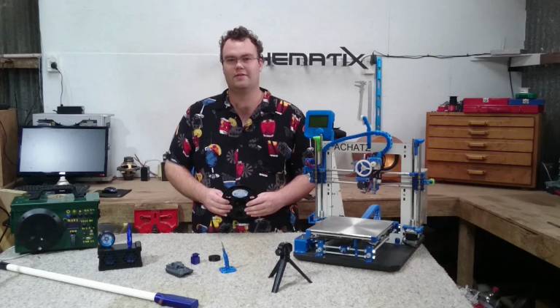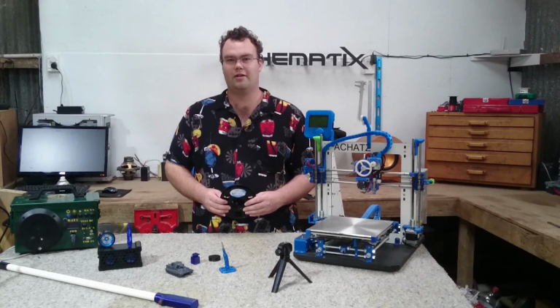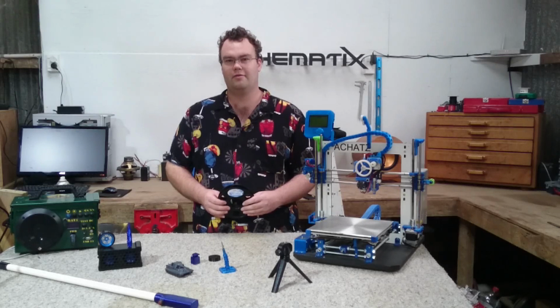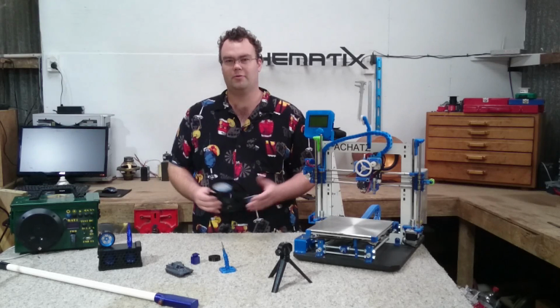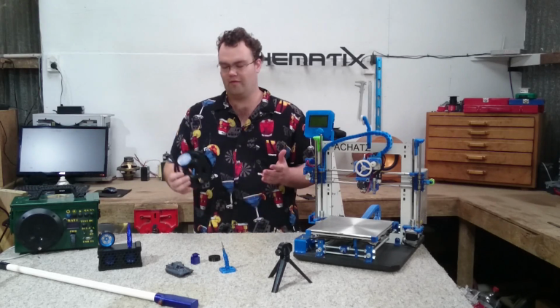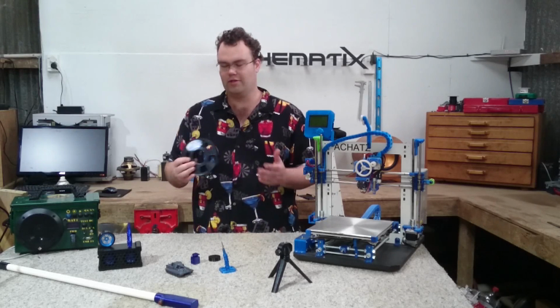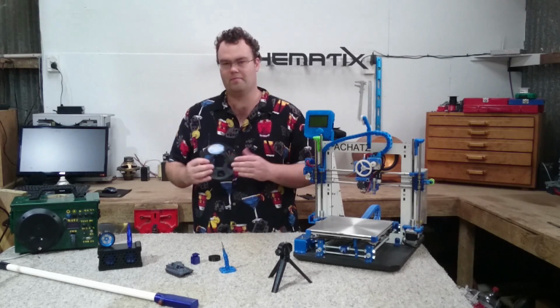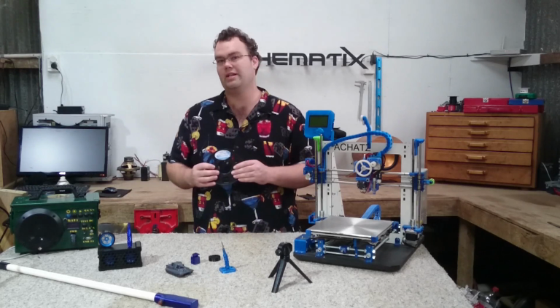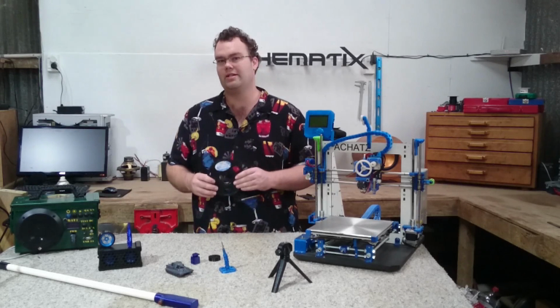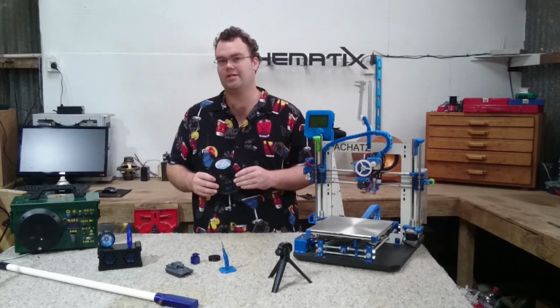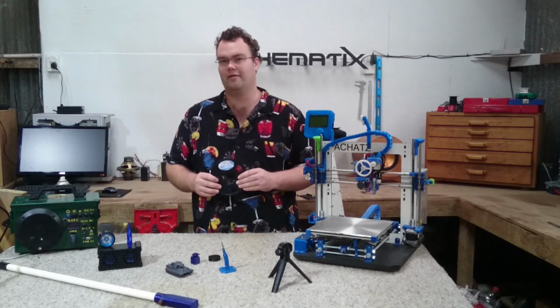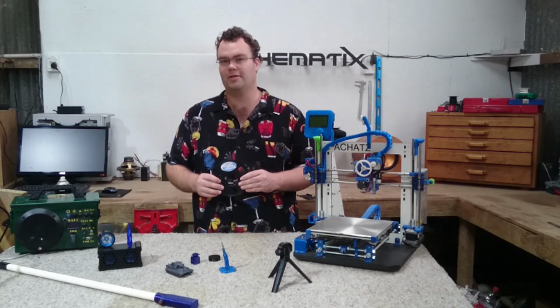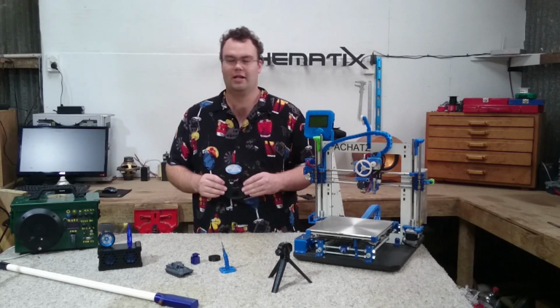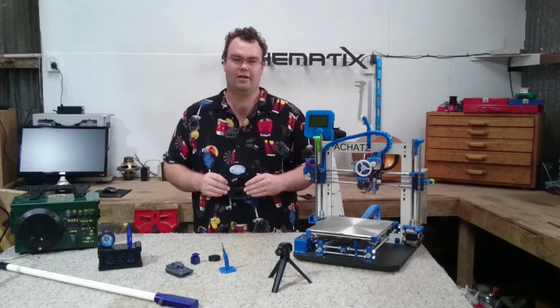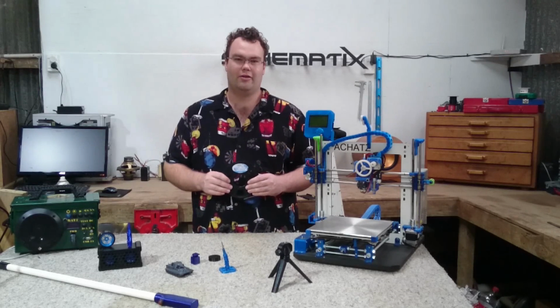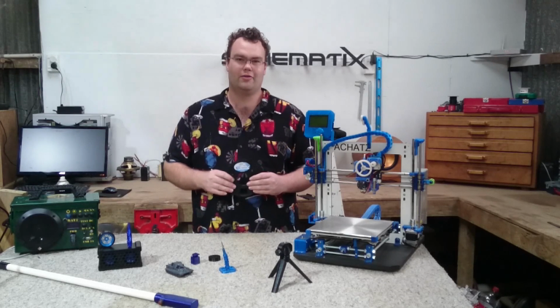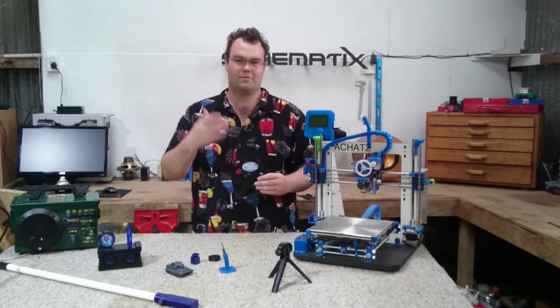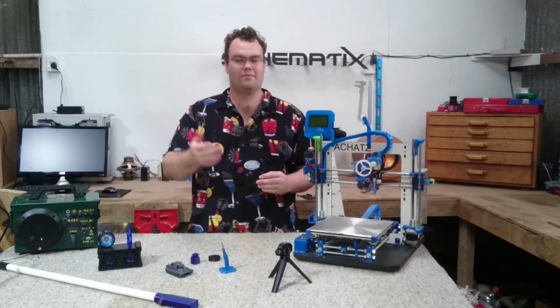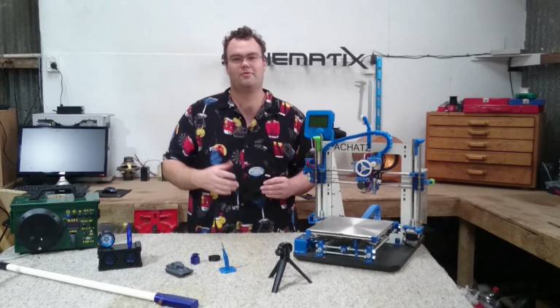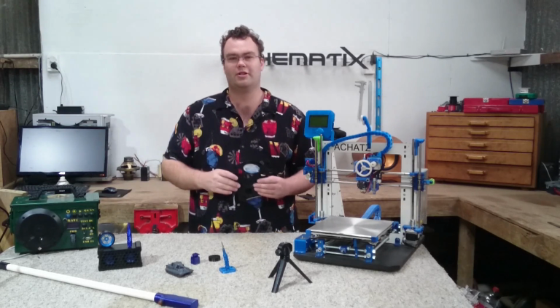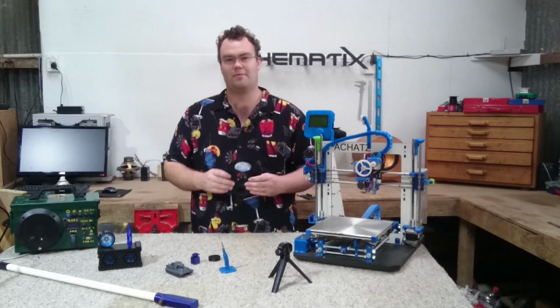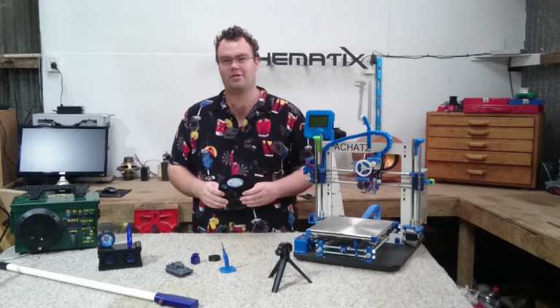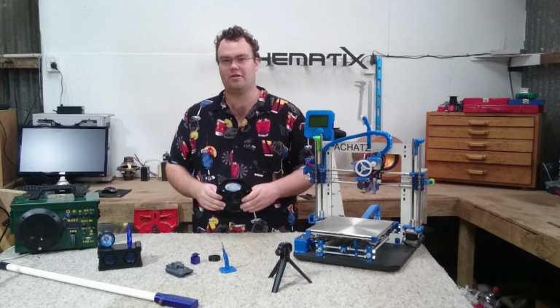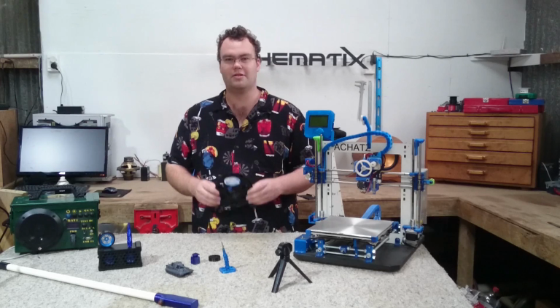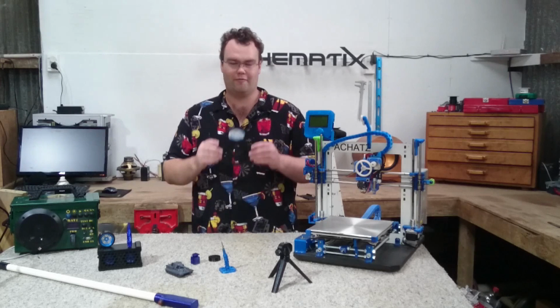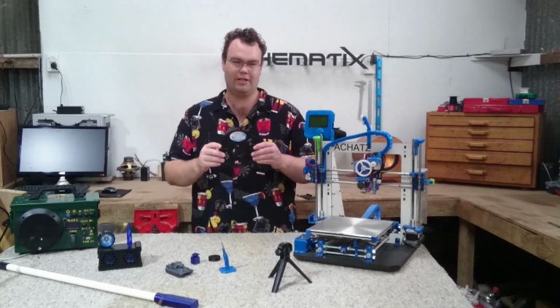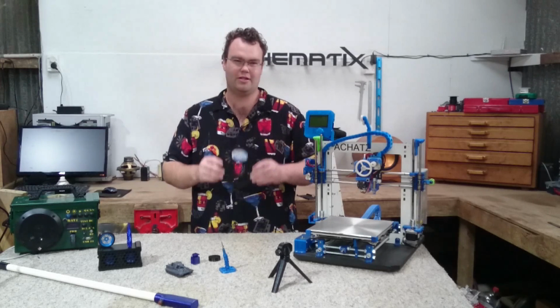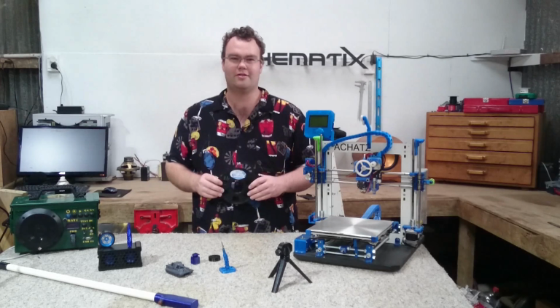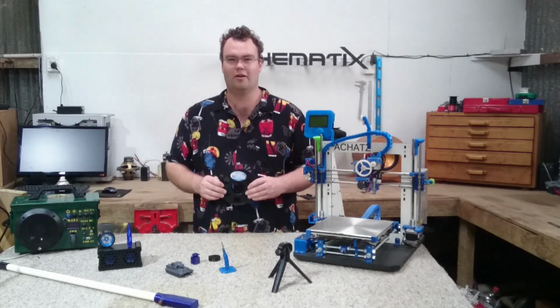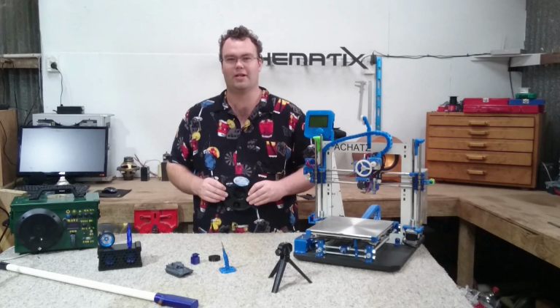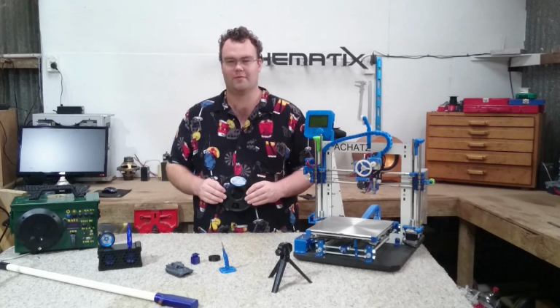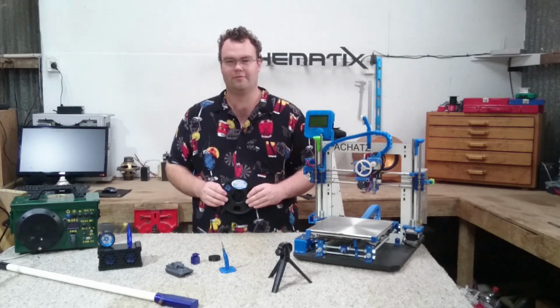In this video we'll review some PETG filament and I'll give you some tips, tricks, pros and cons of PETG filament as well.